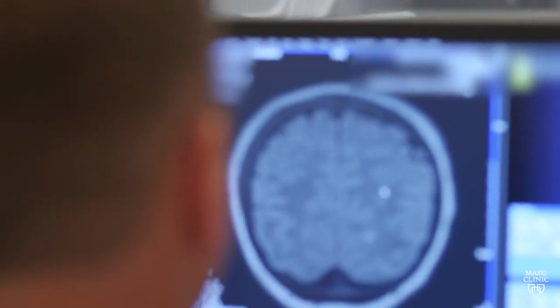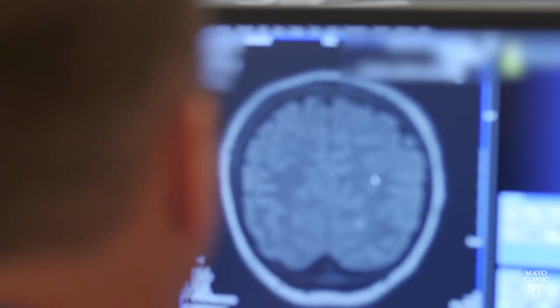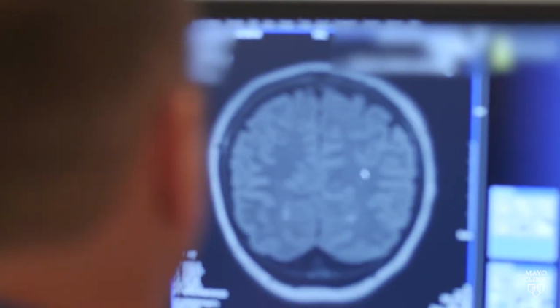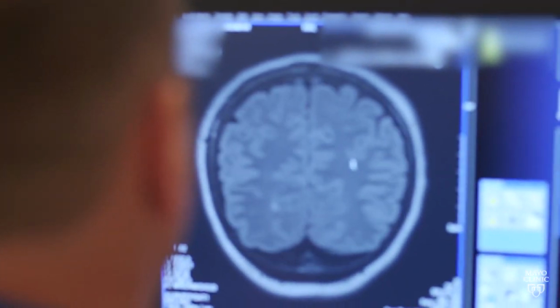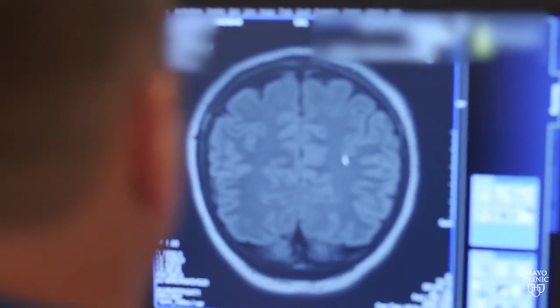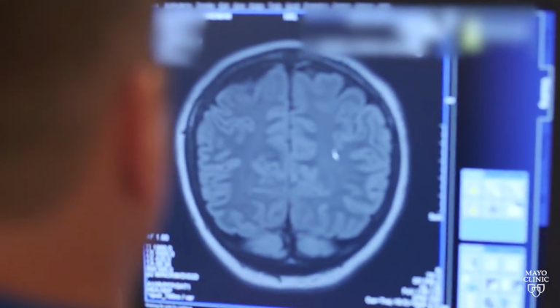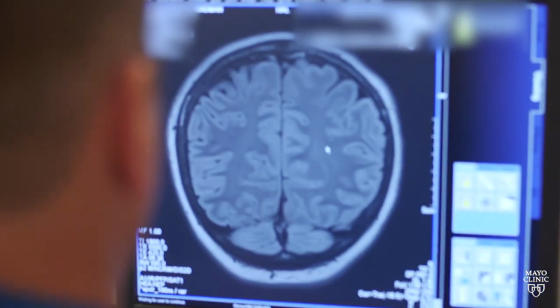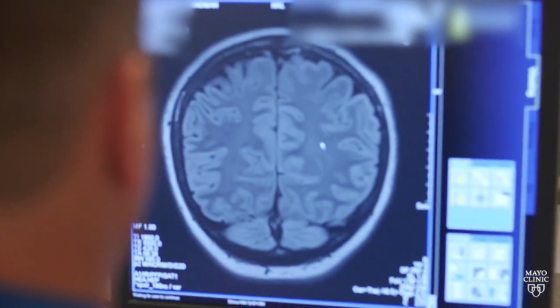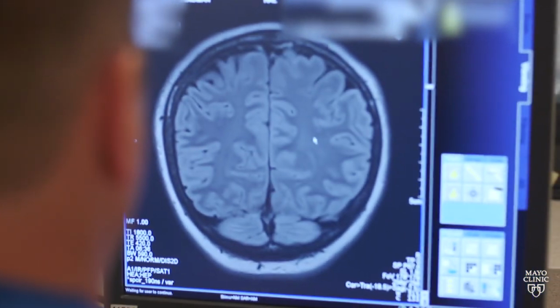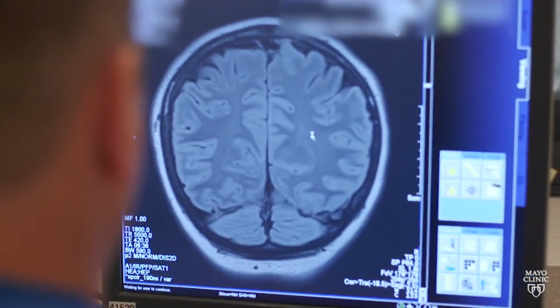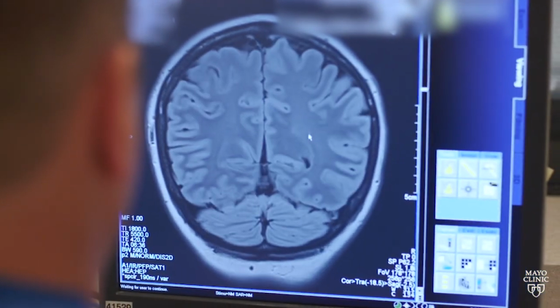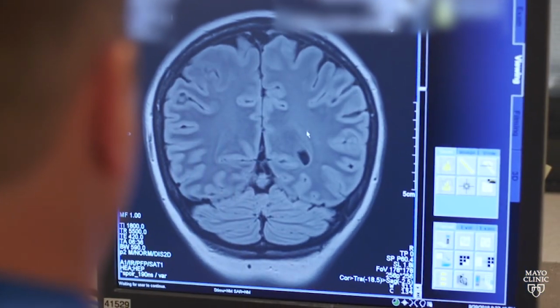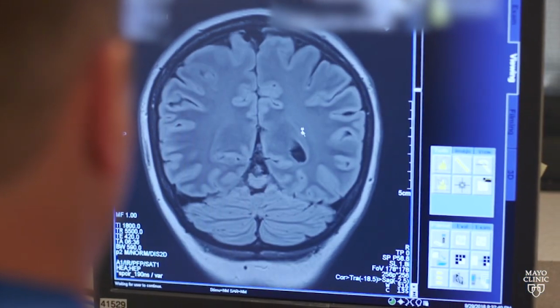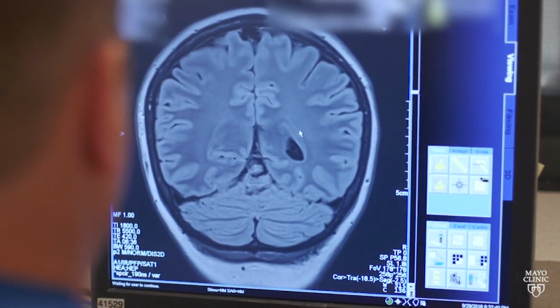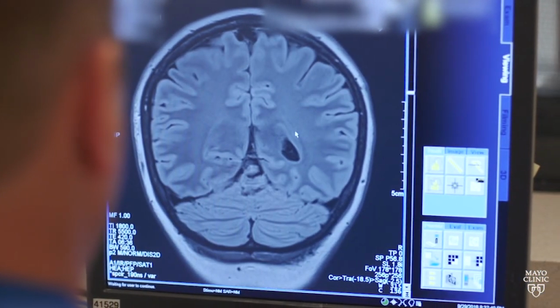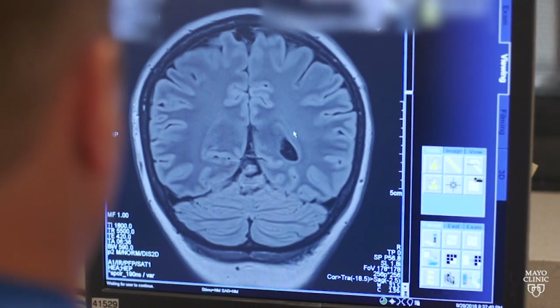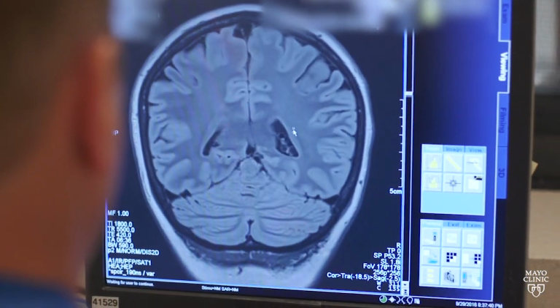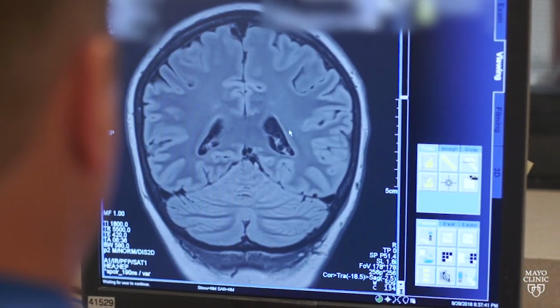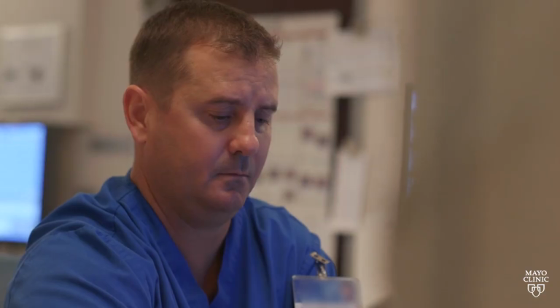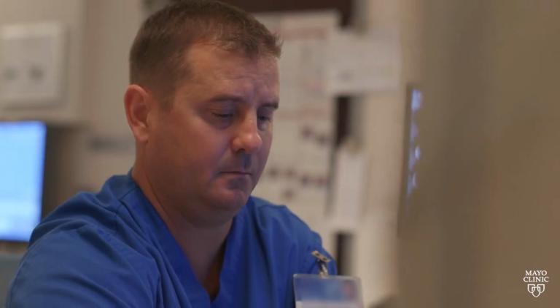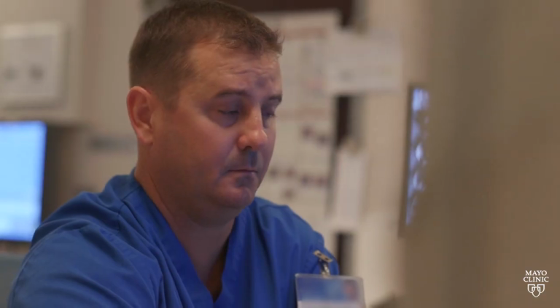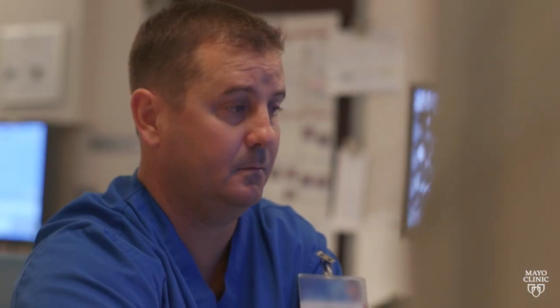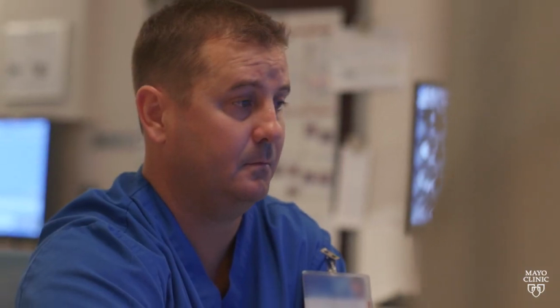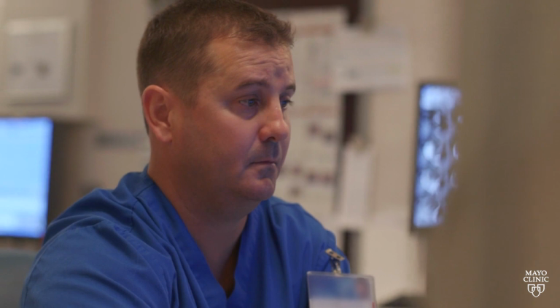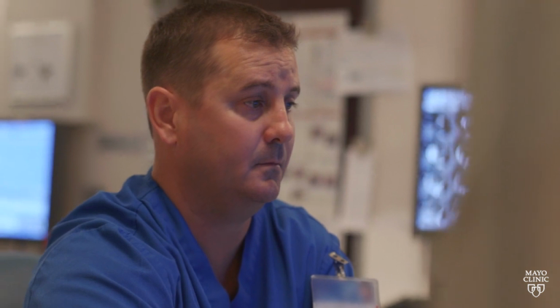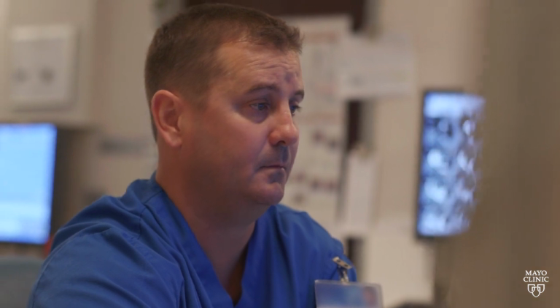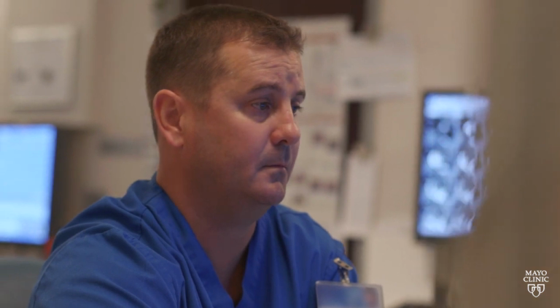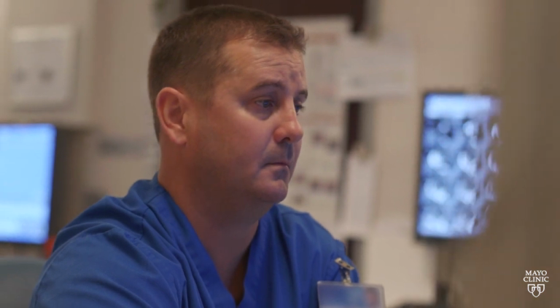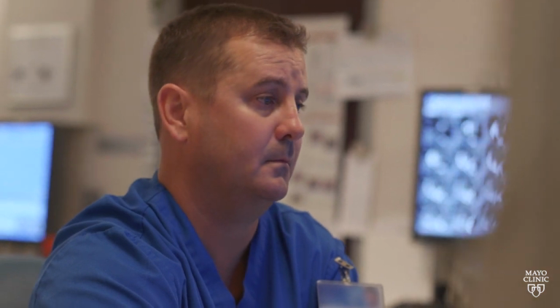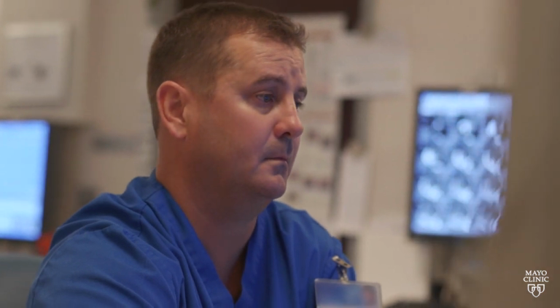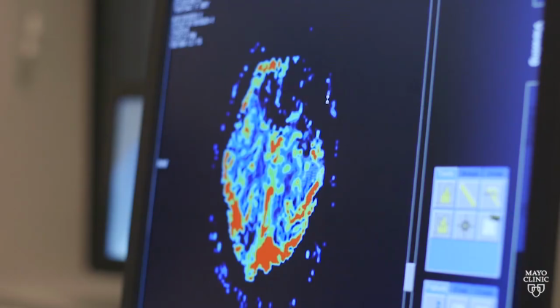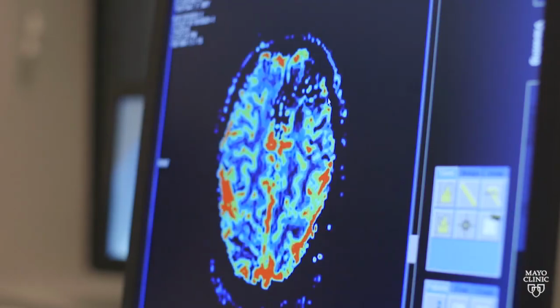The way to diagnose it is with an MRI of the brain, with and without the contrast dye.